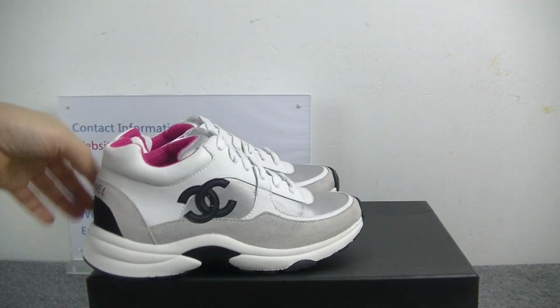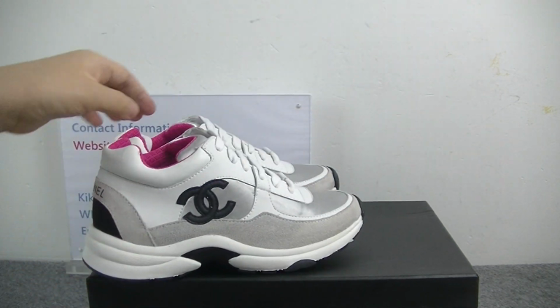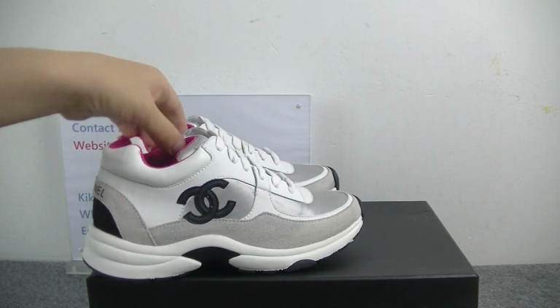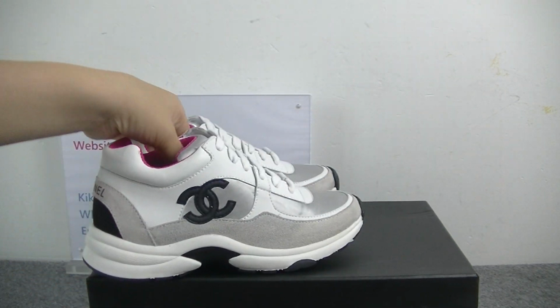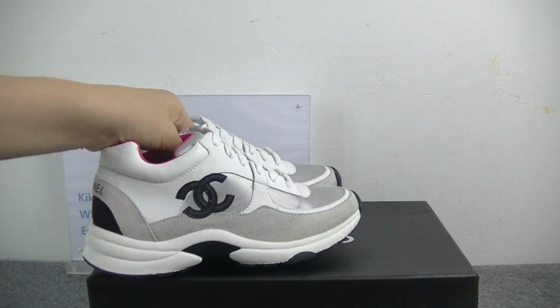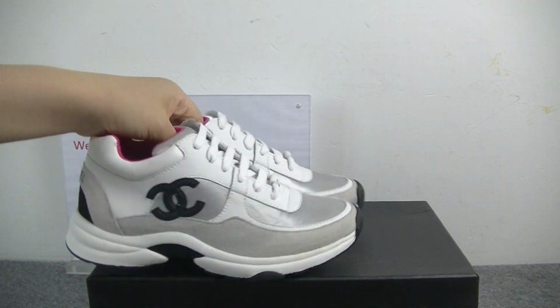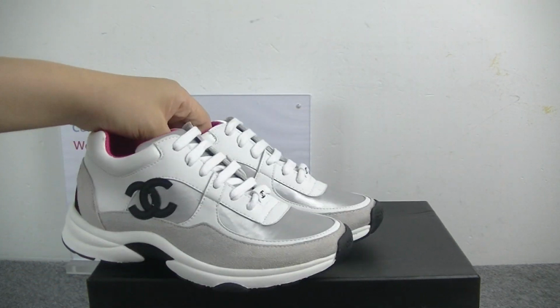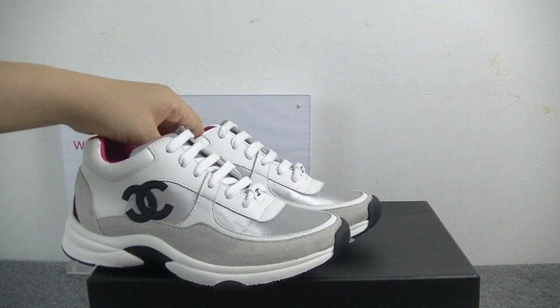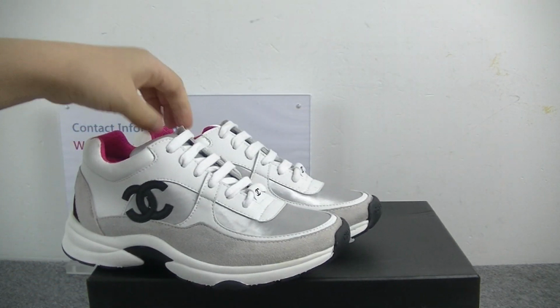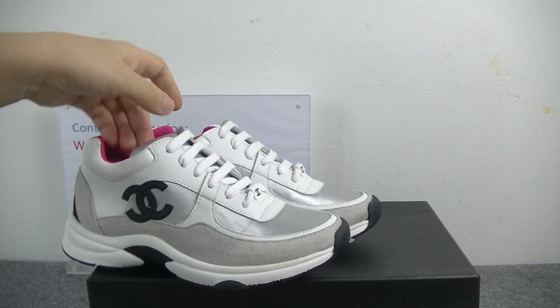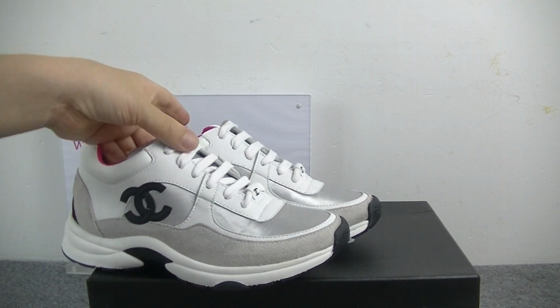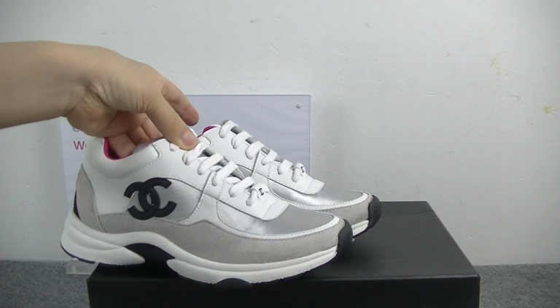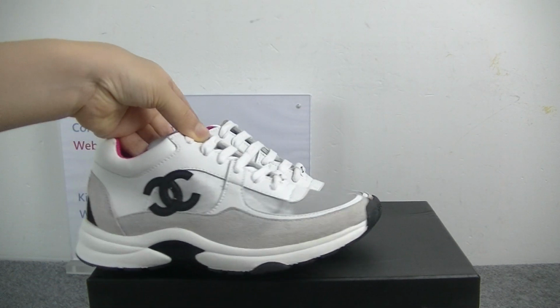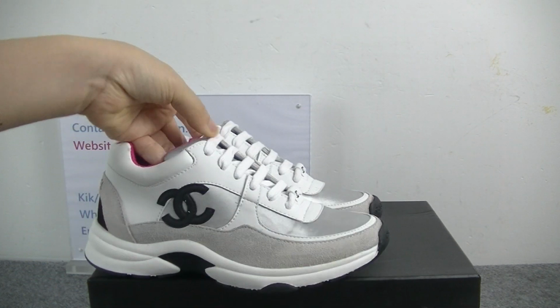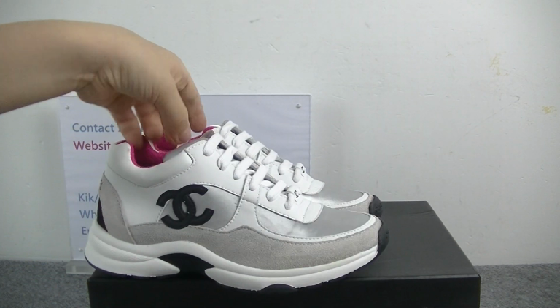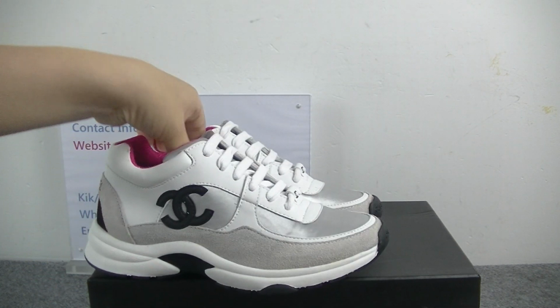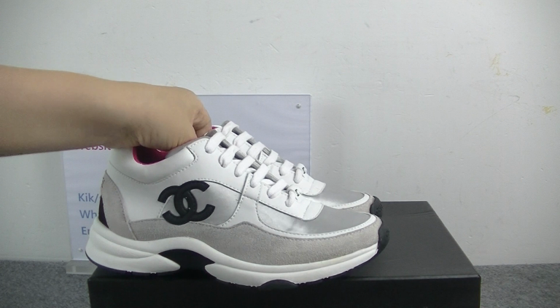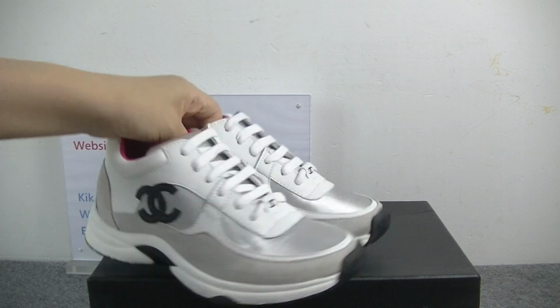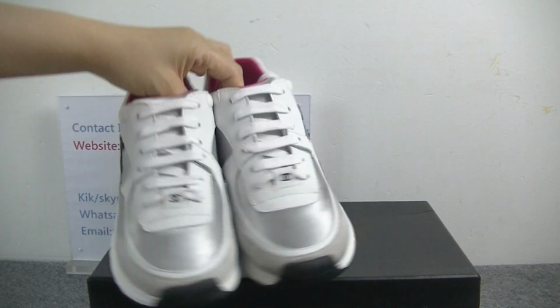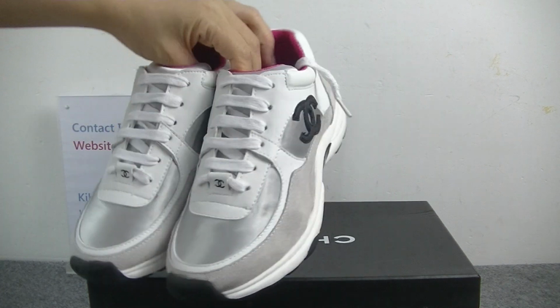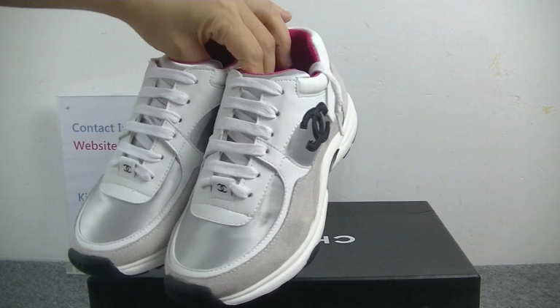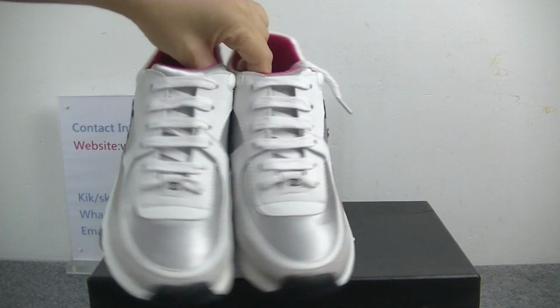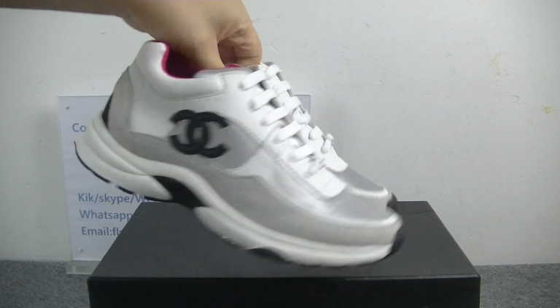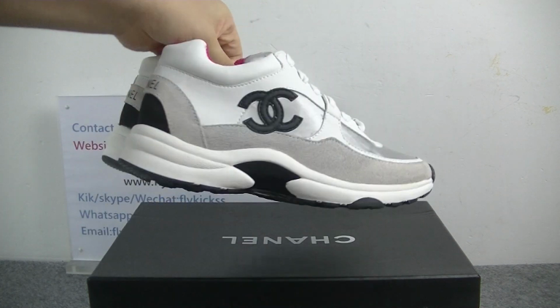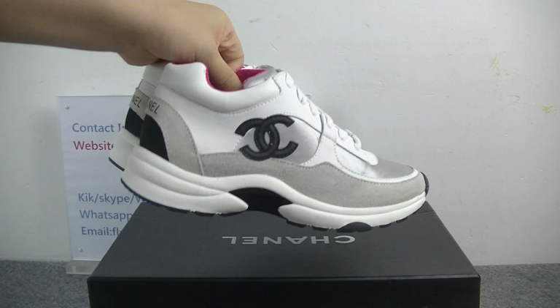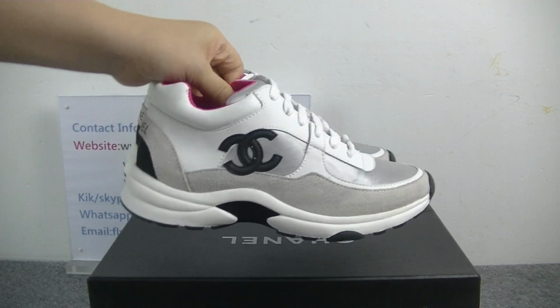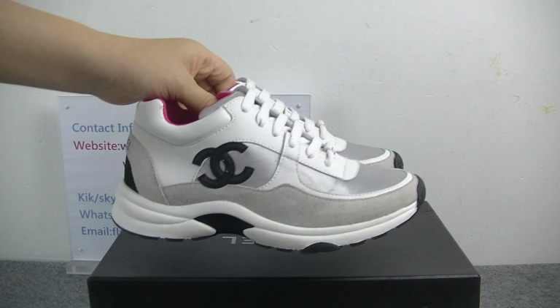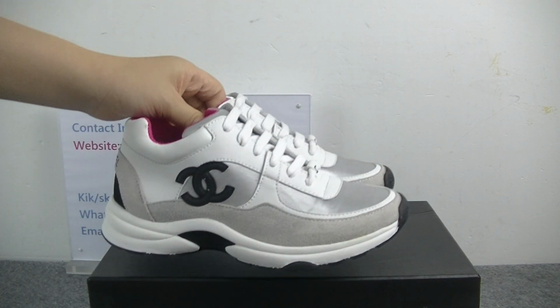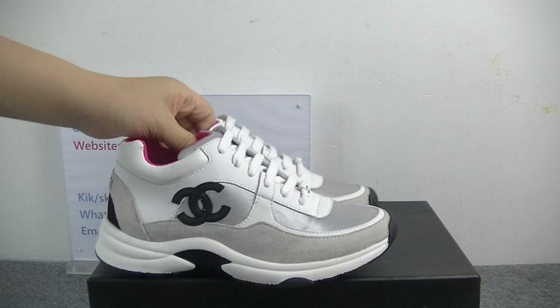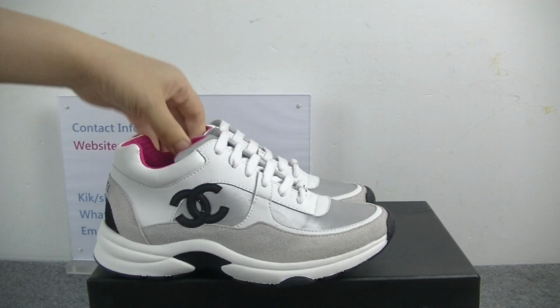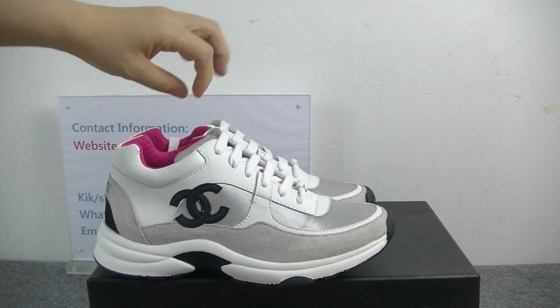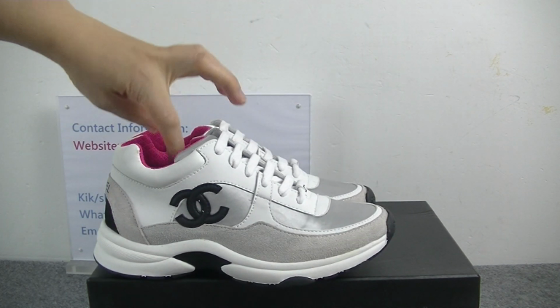So, this pair is the women's shoes, and it is very fashionable.